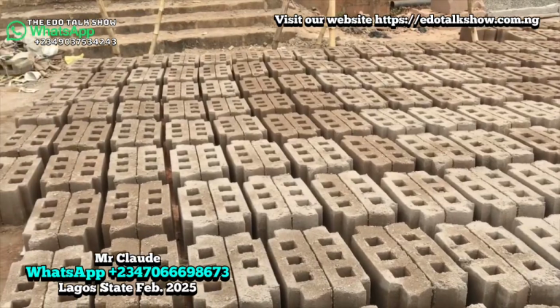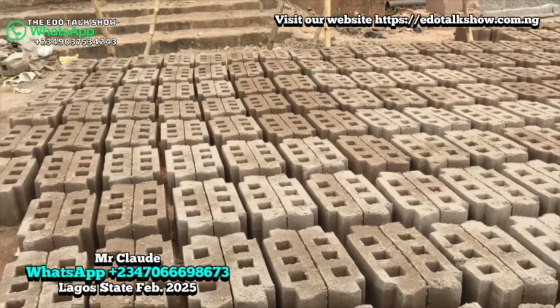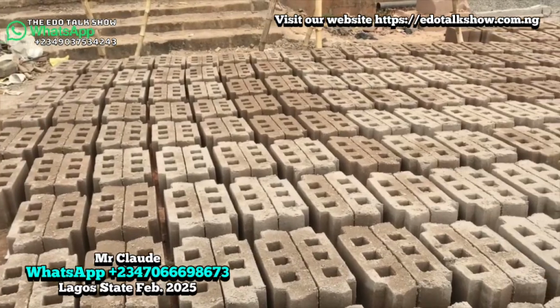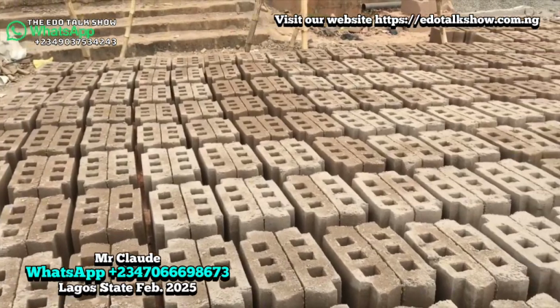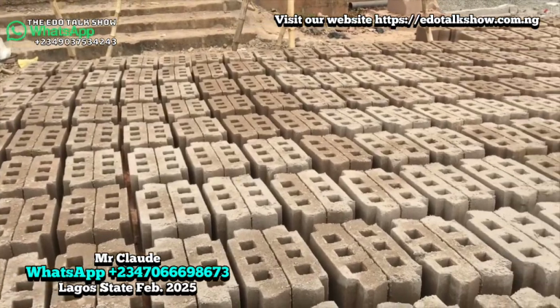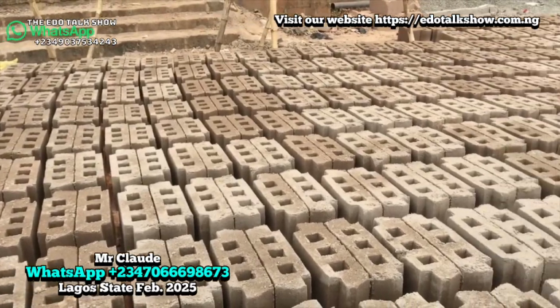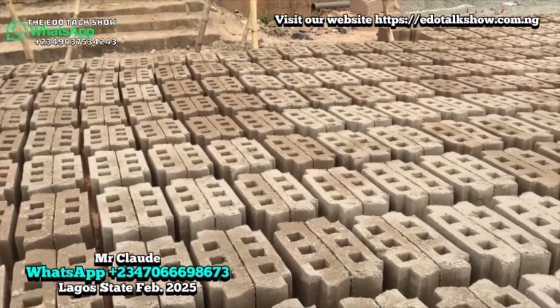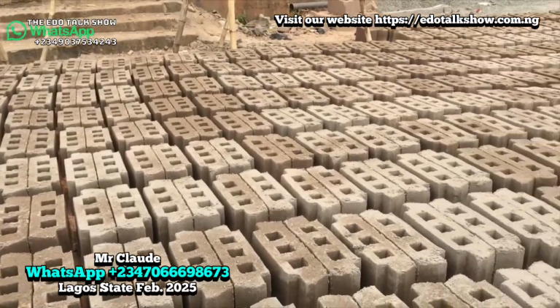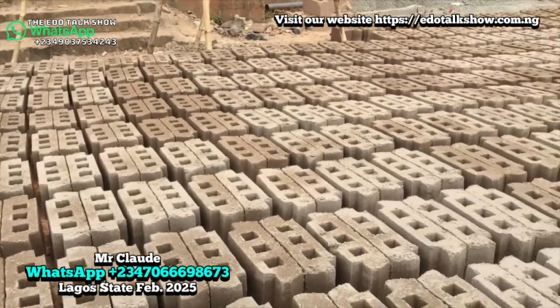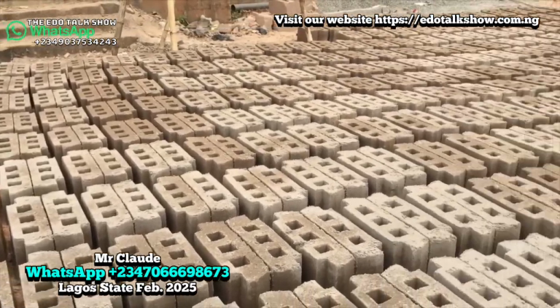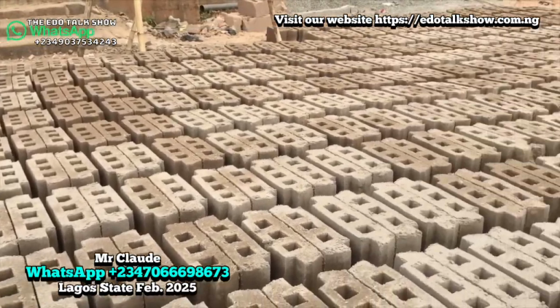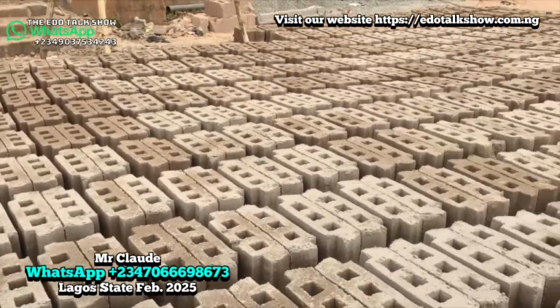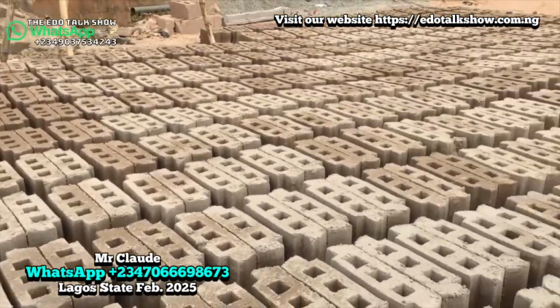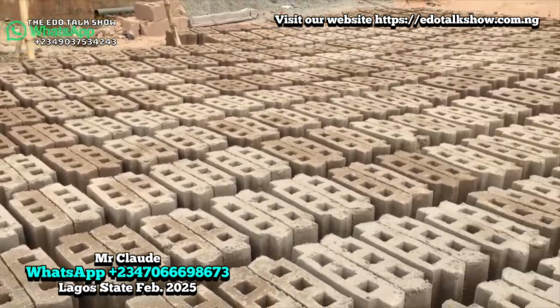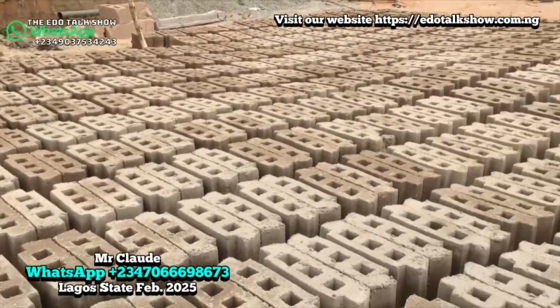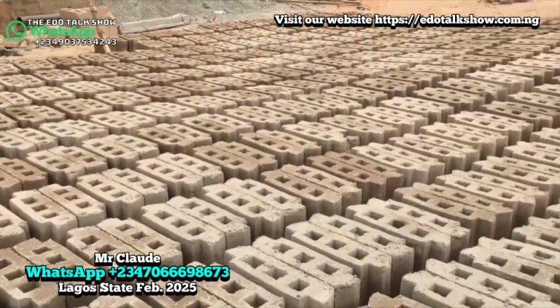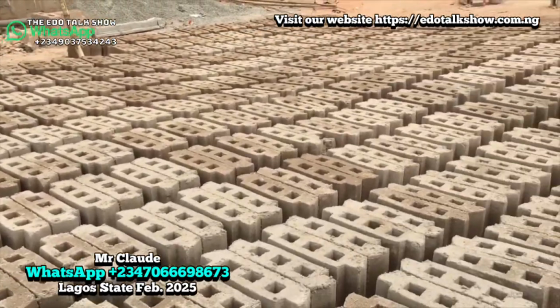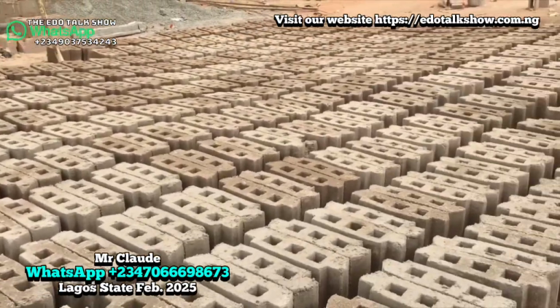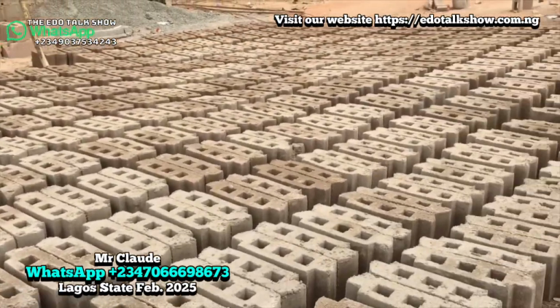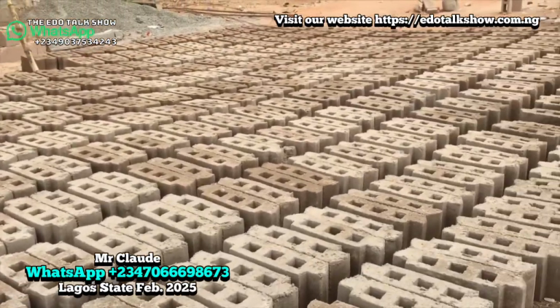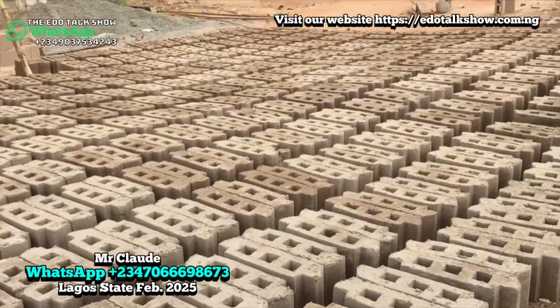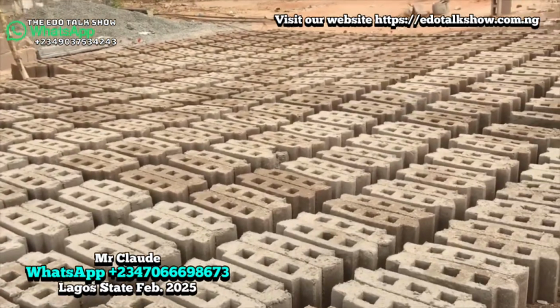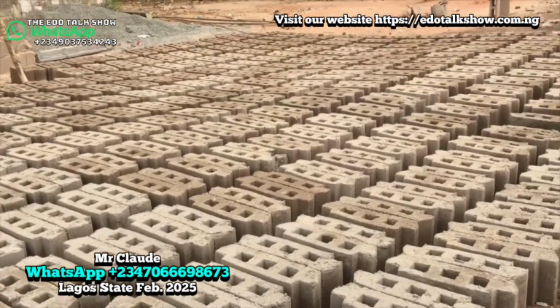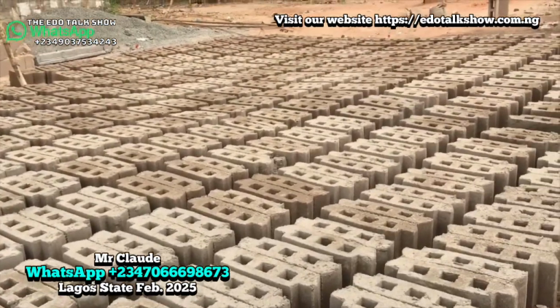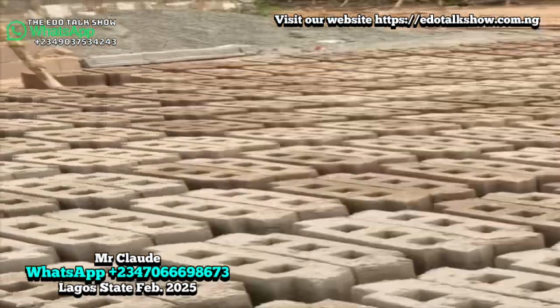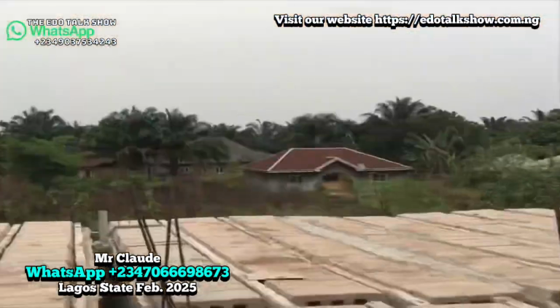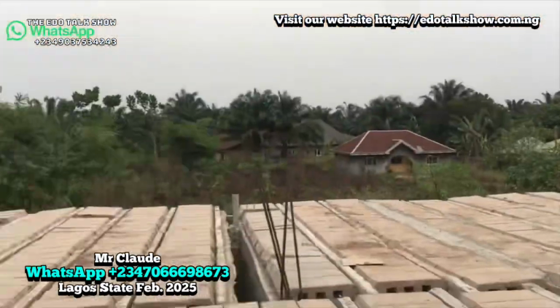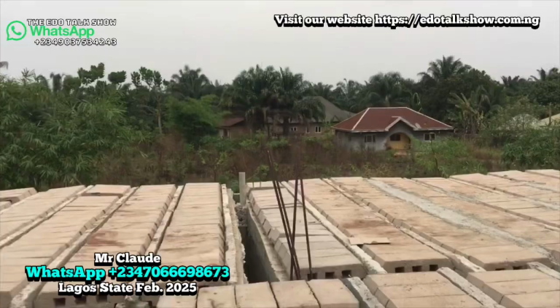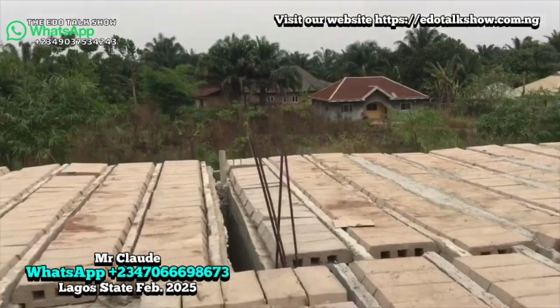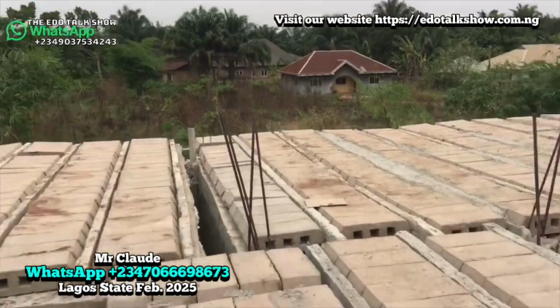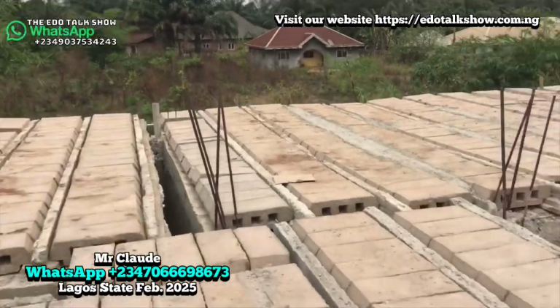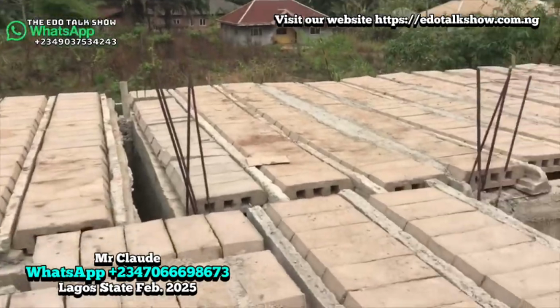Twenty per bag, yes. But it also depends on the sun. There are some sun conditions that cannot even come up to 20. It depends on how sharp the sun is.